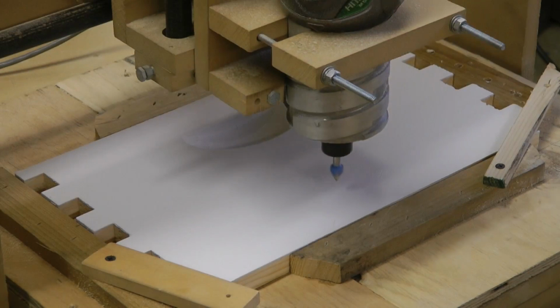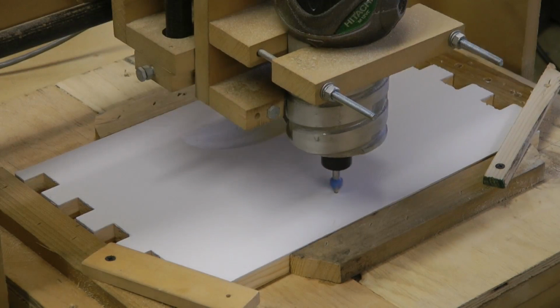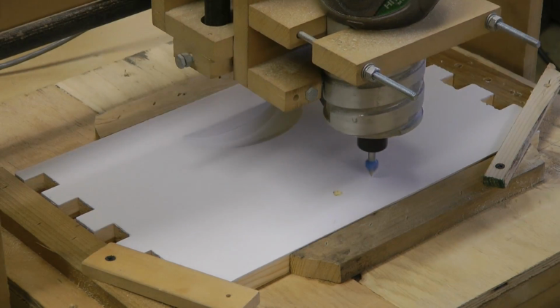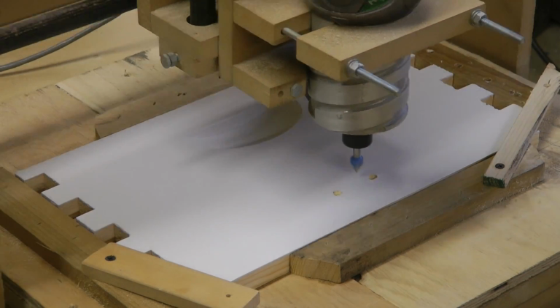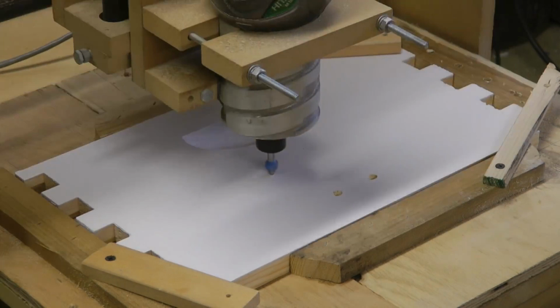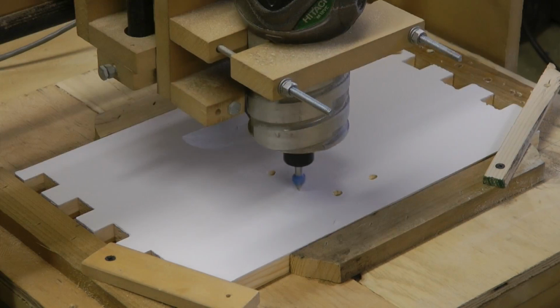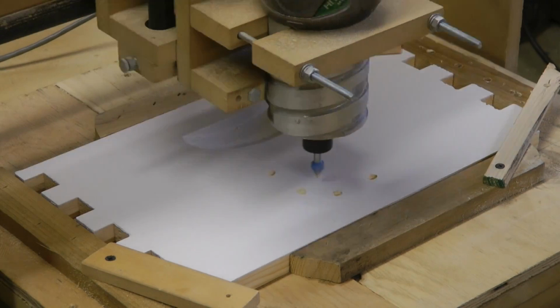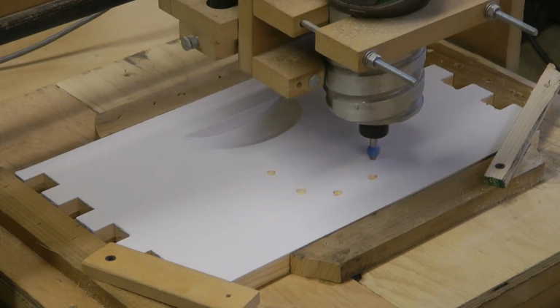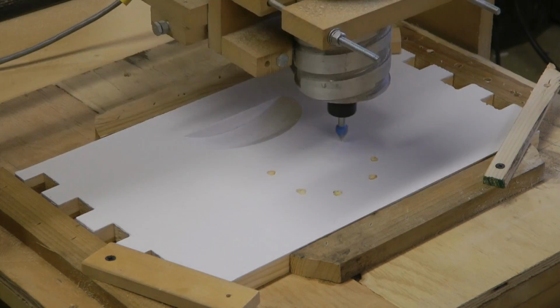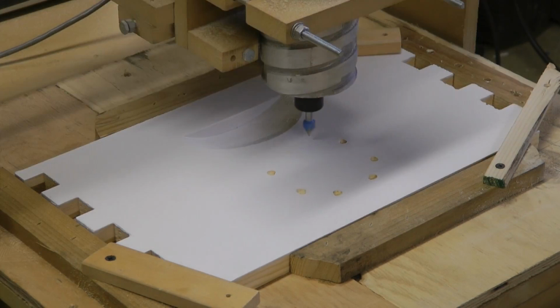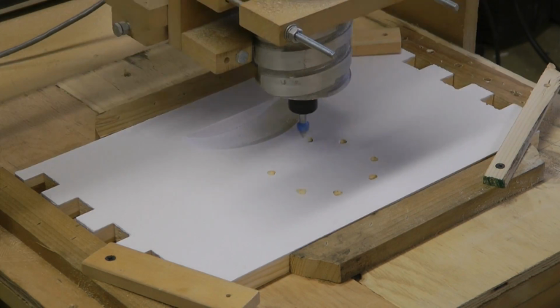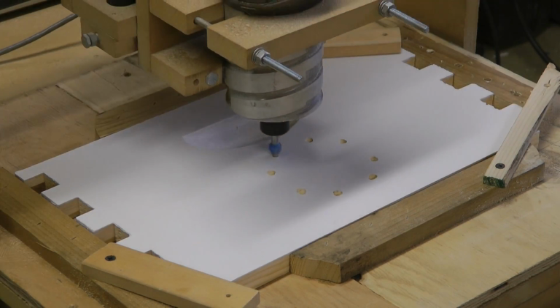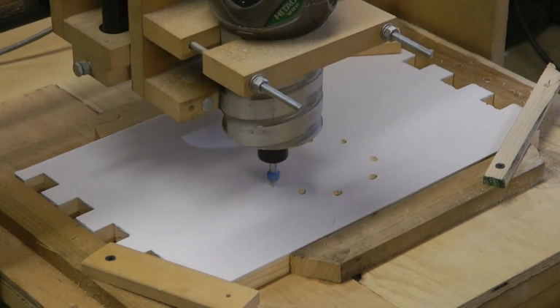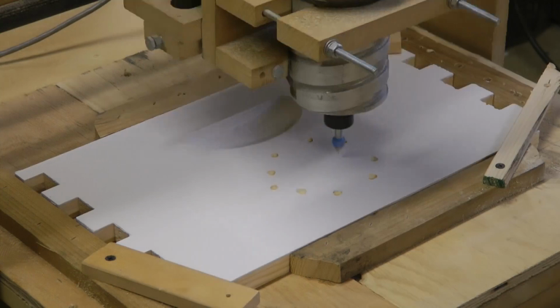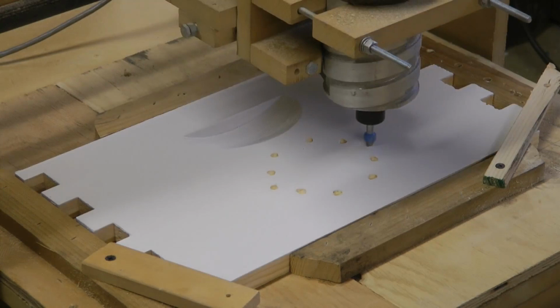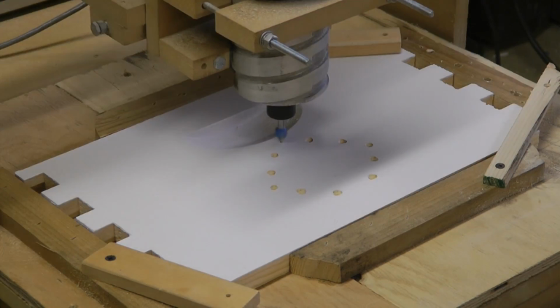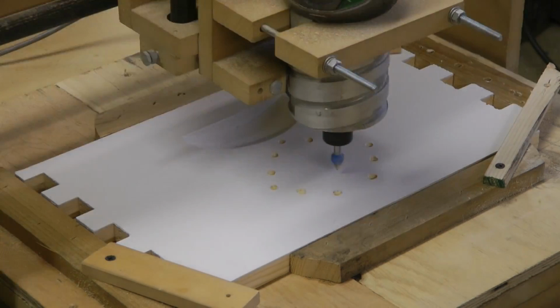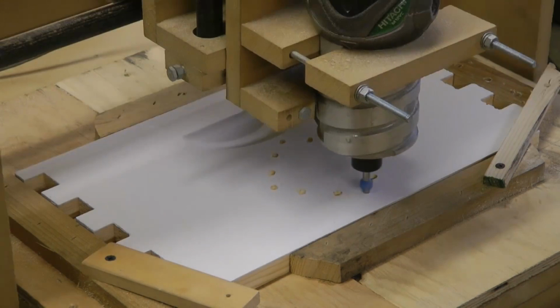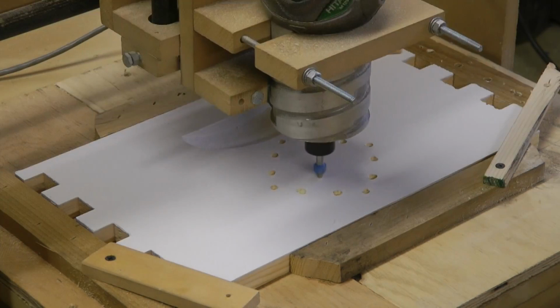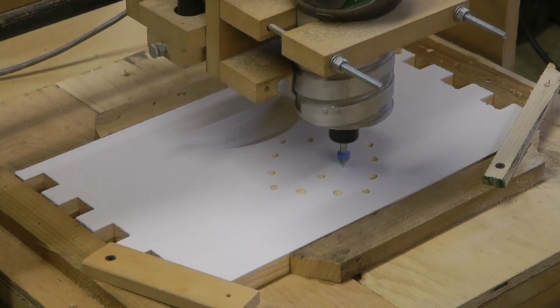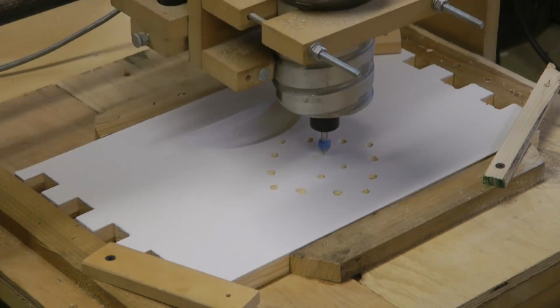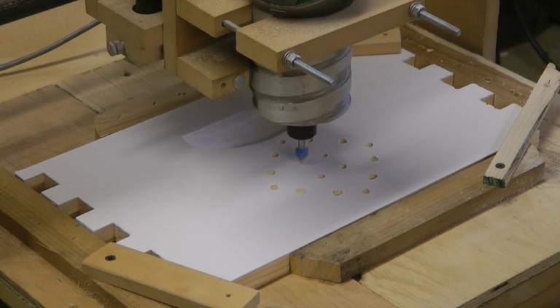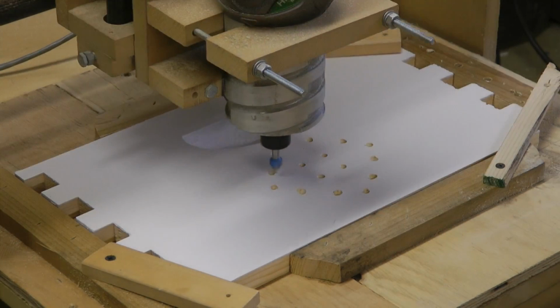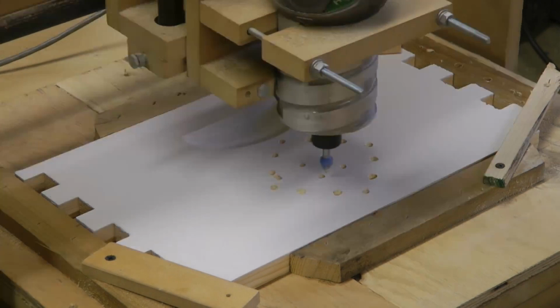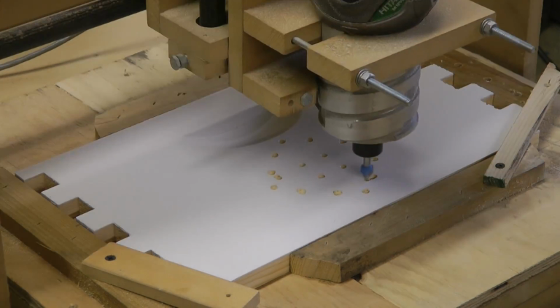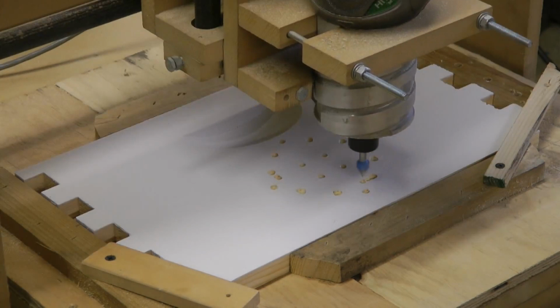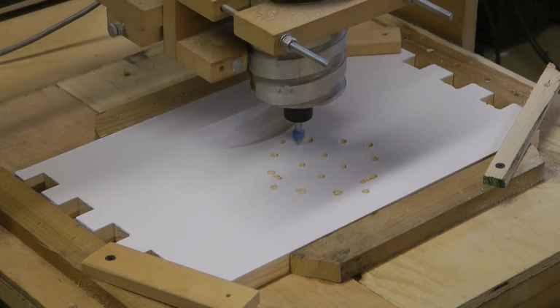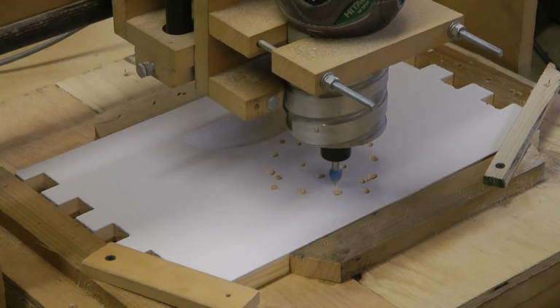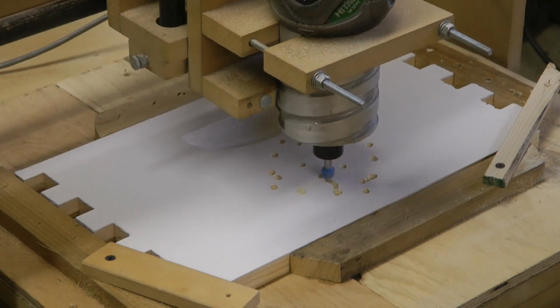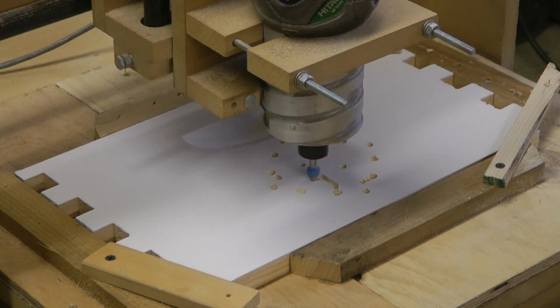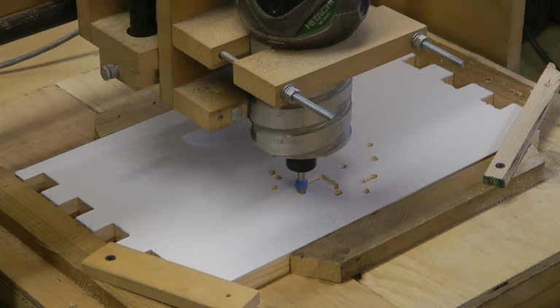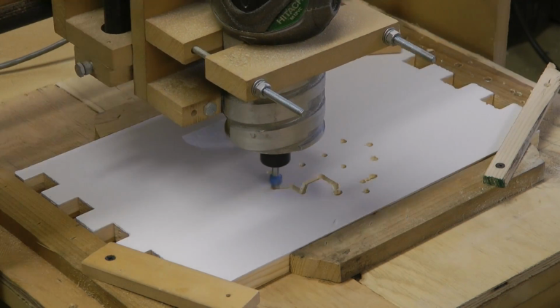Here are a couple of examples of the CNC machine in action. I'm making a wedding present for a friend of mine.